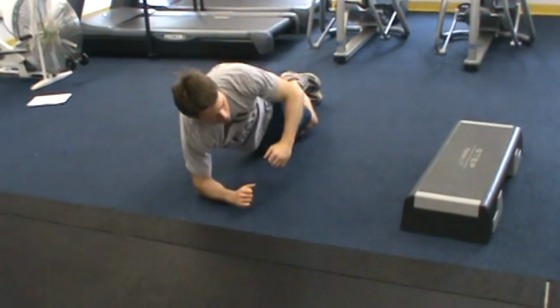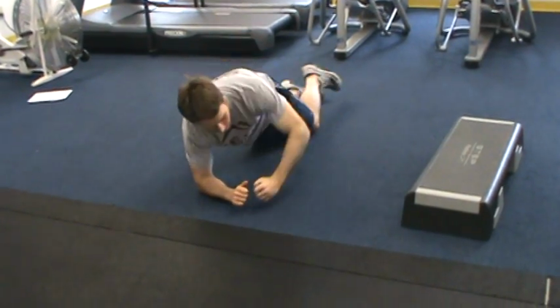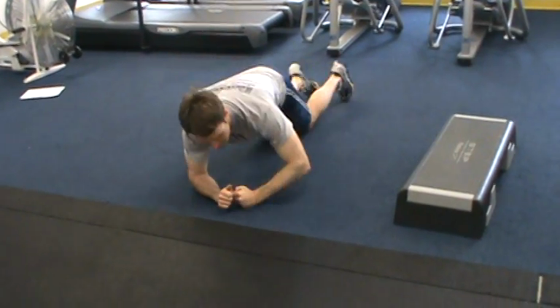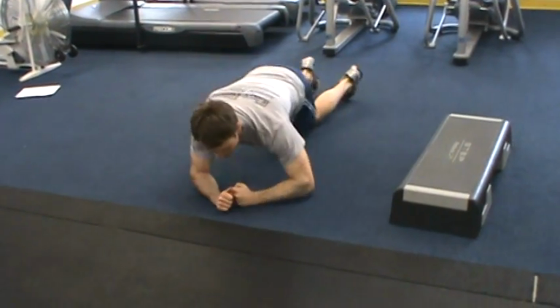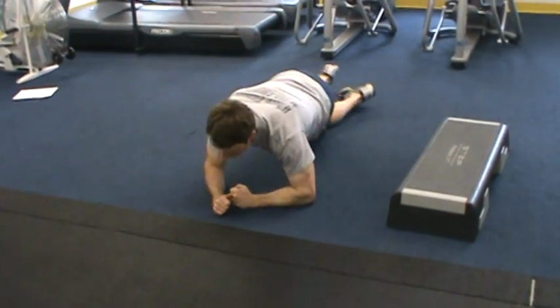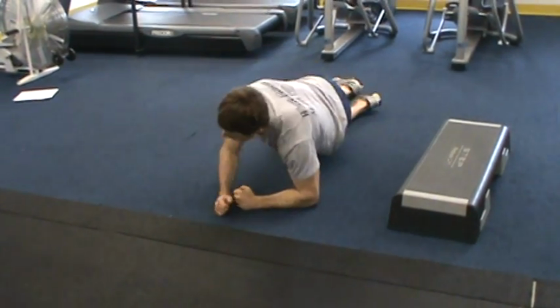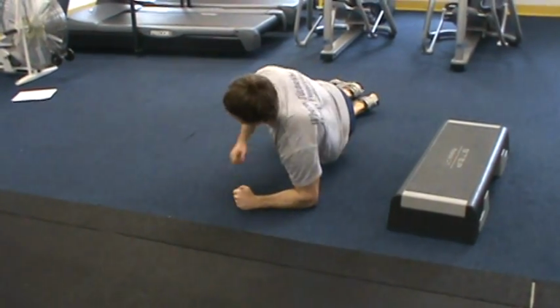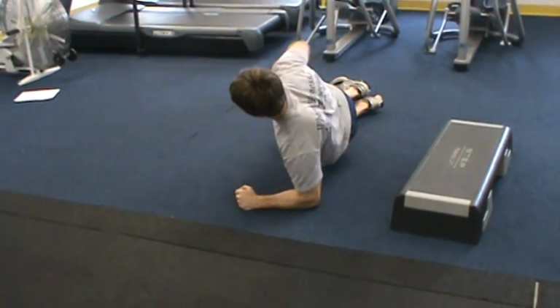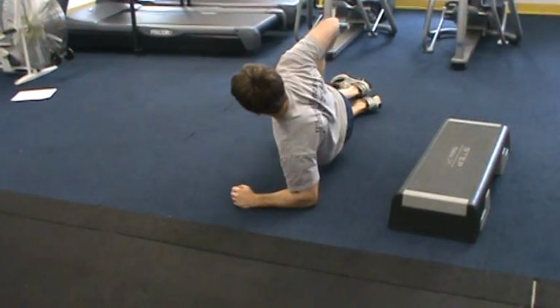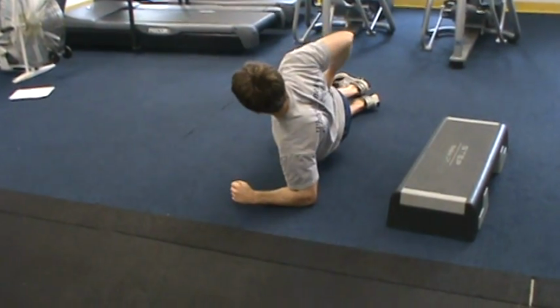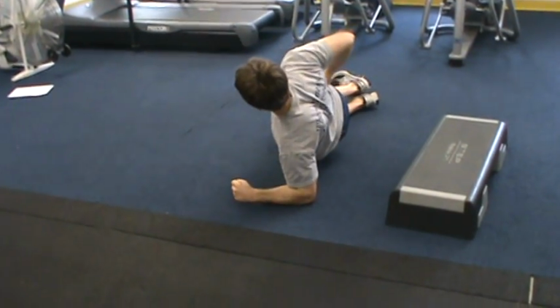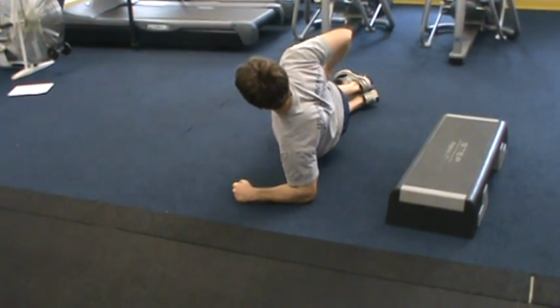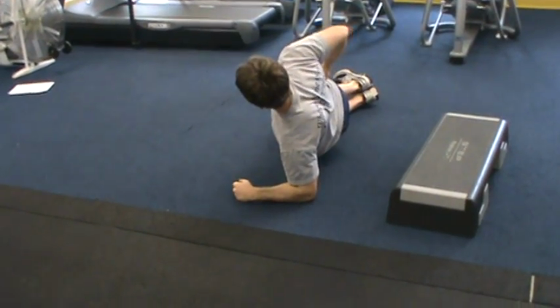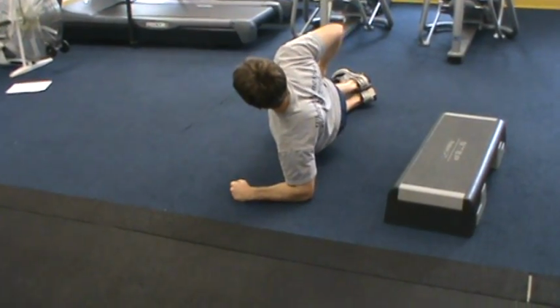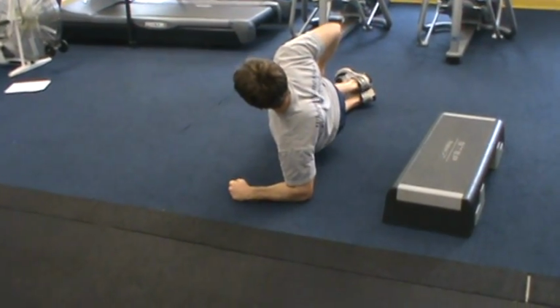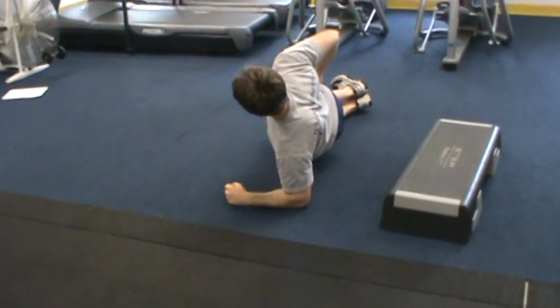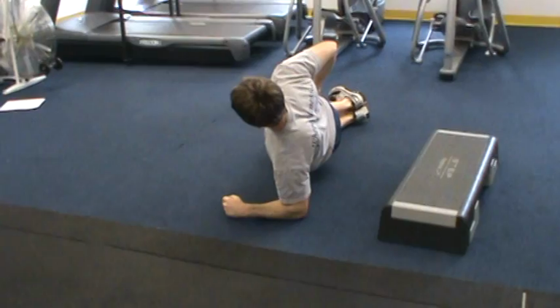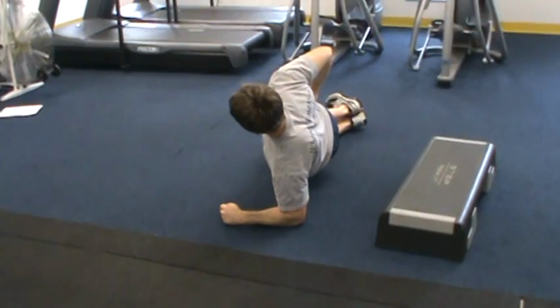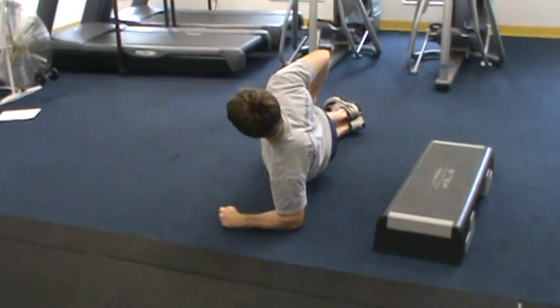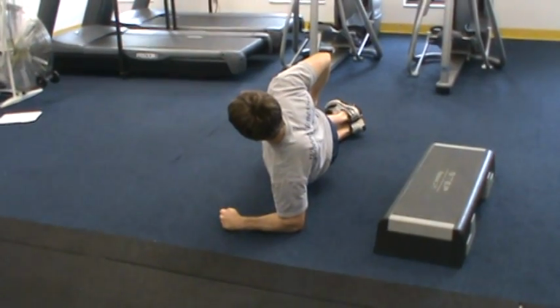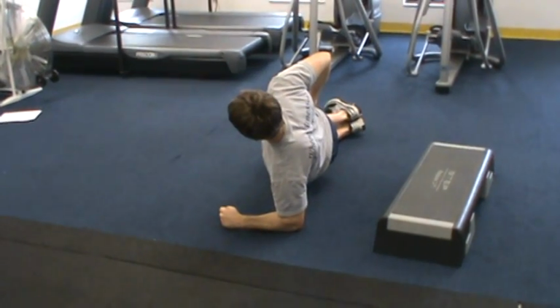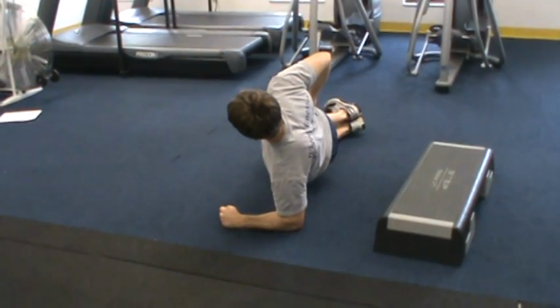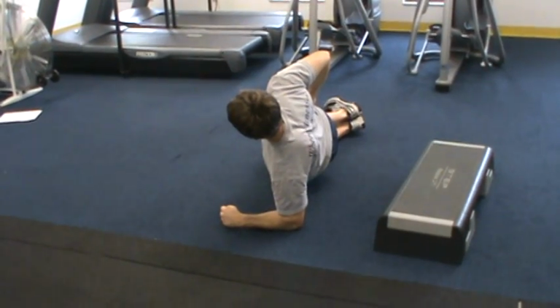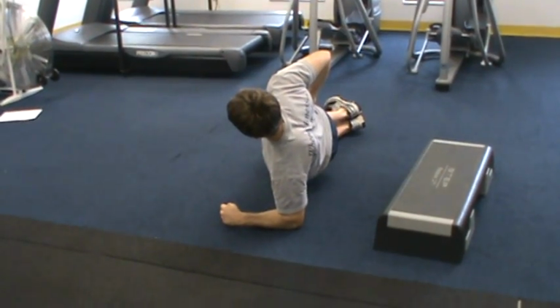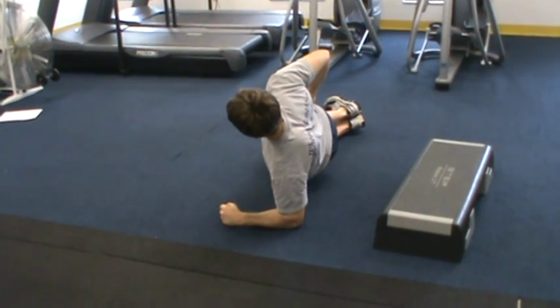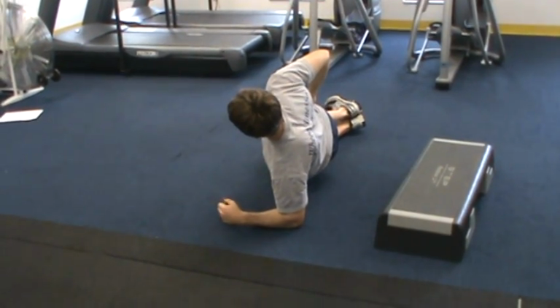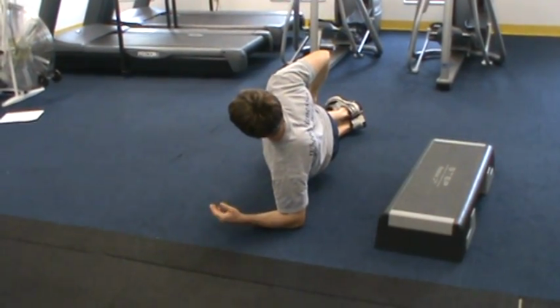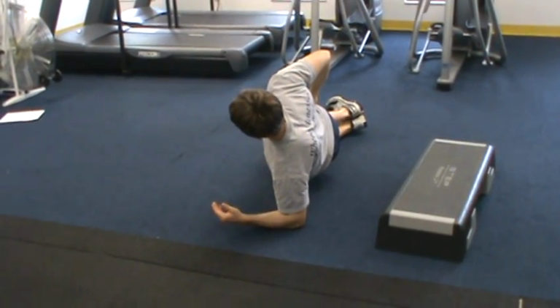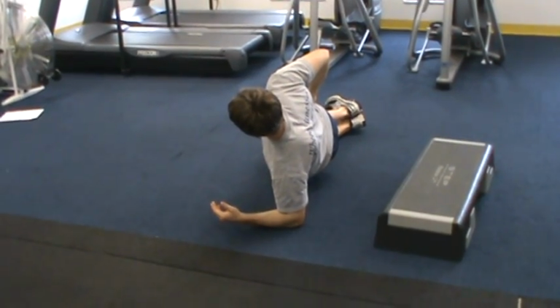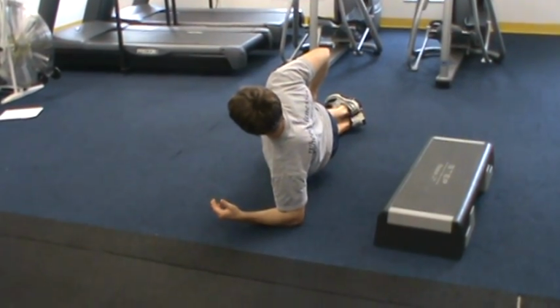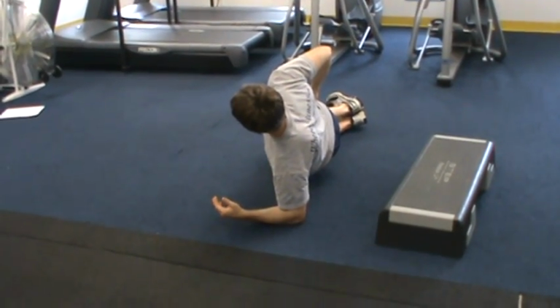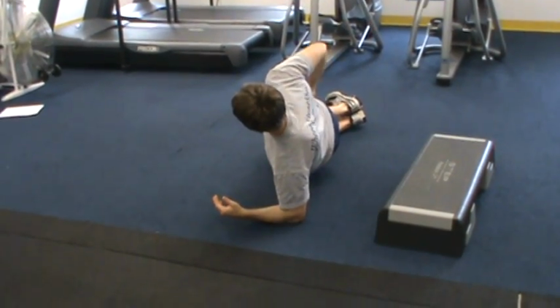From here, I'm simply going to come over and hold in this position for the prescribed time.